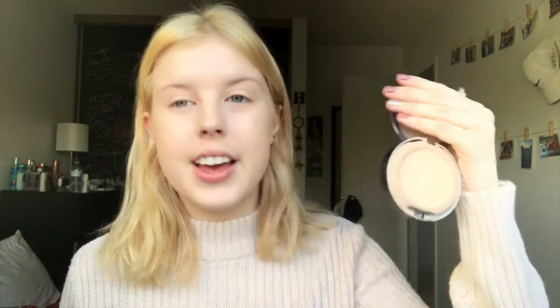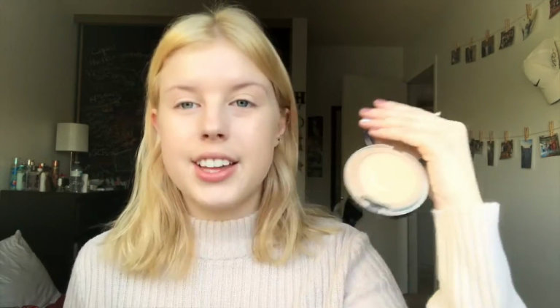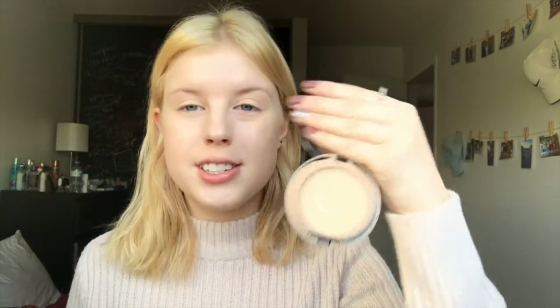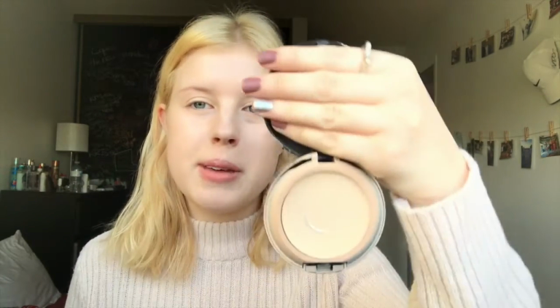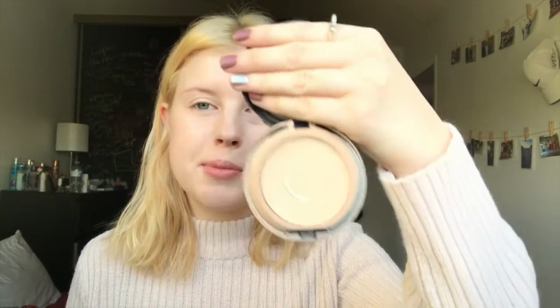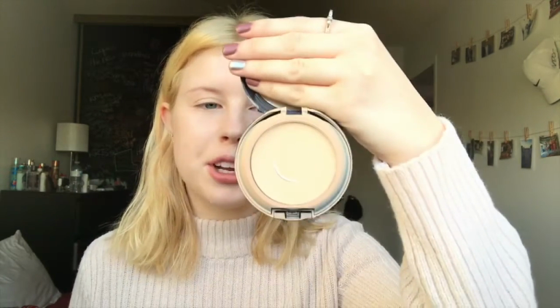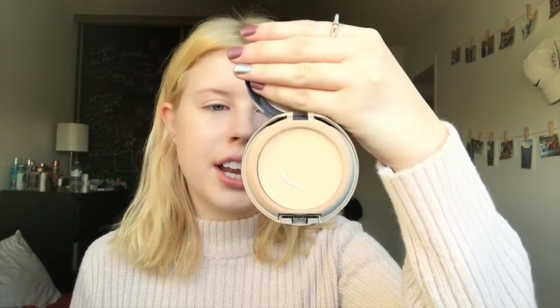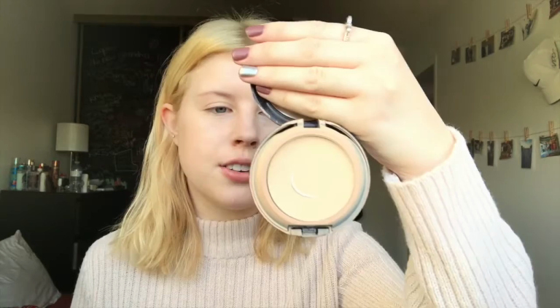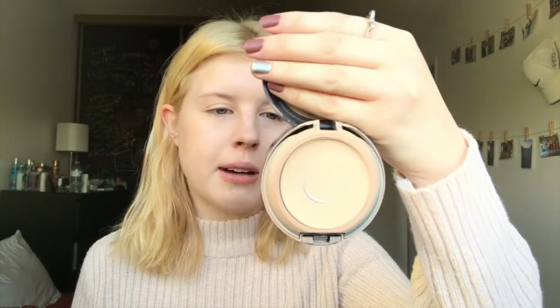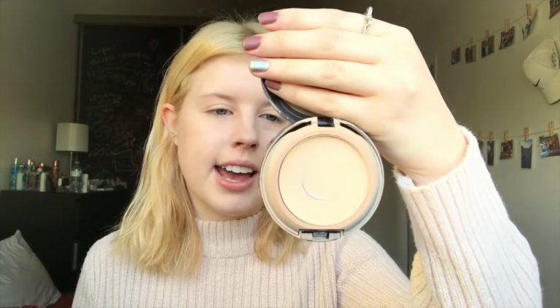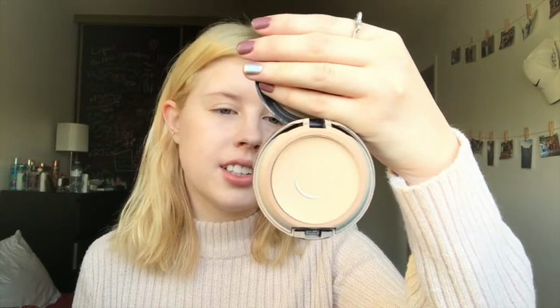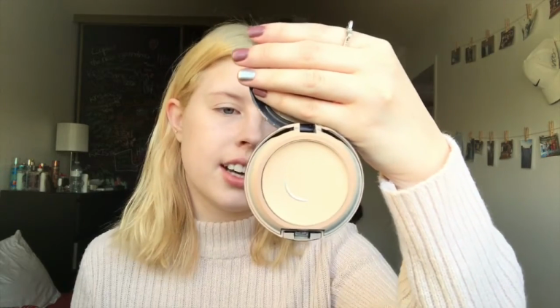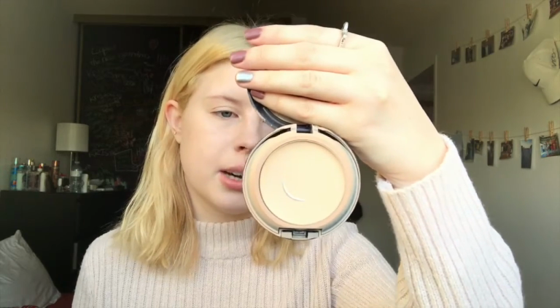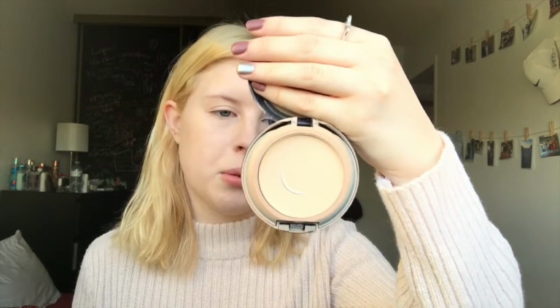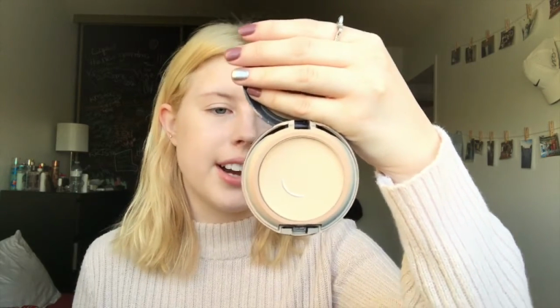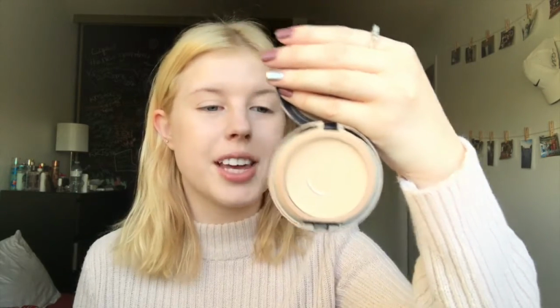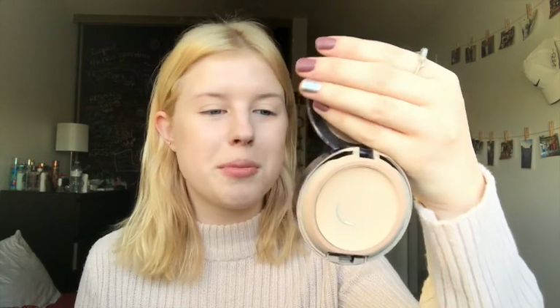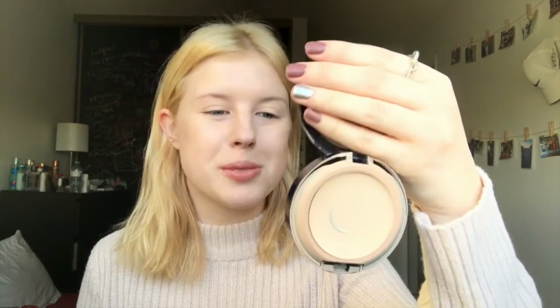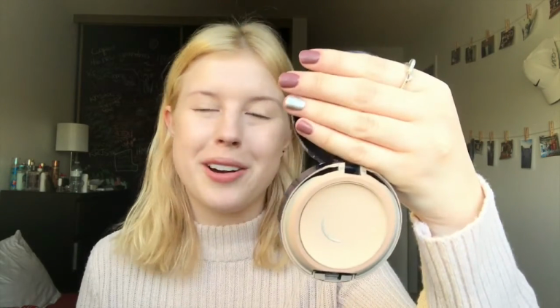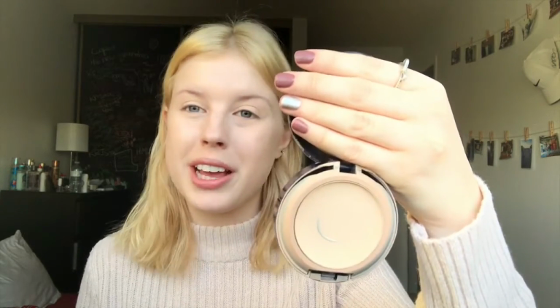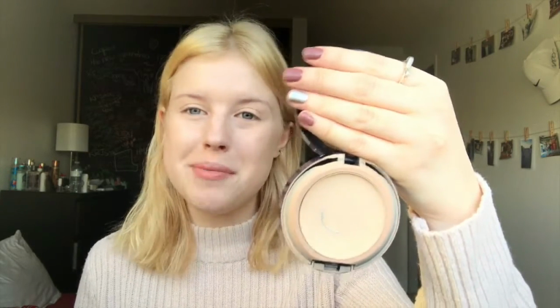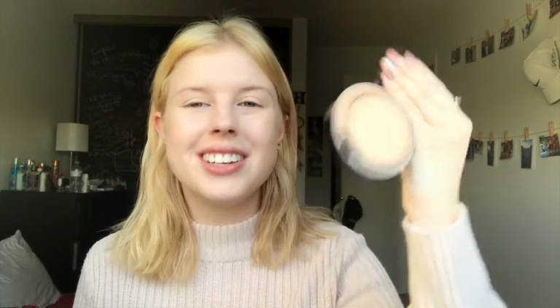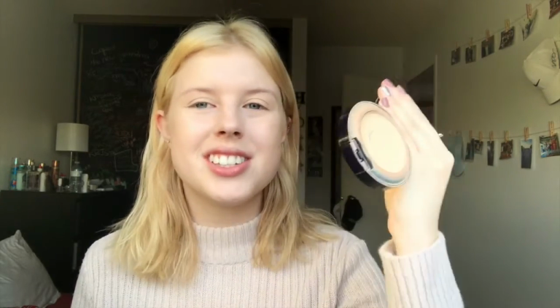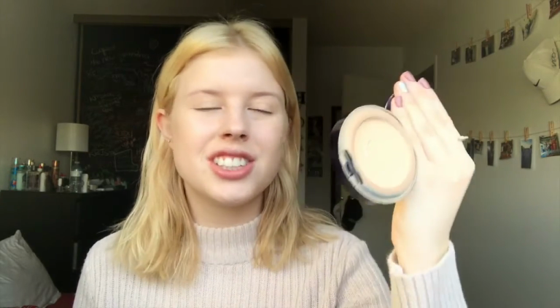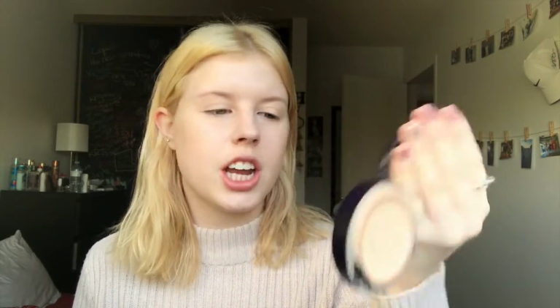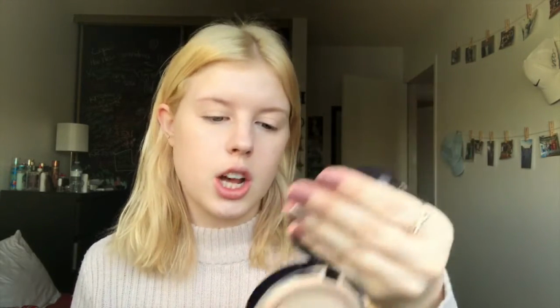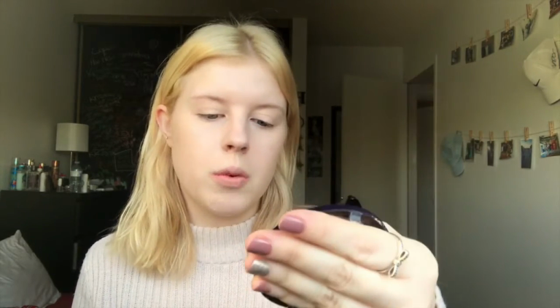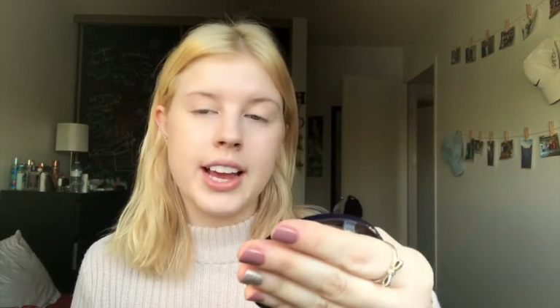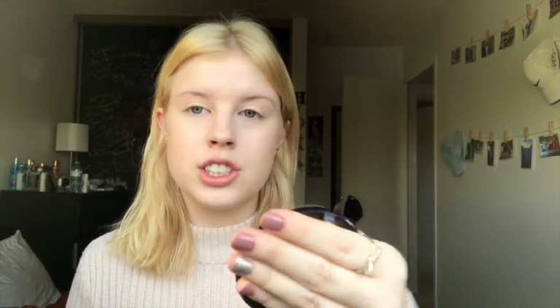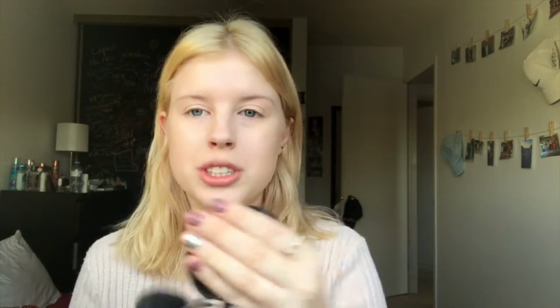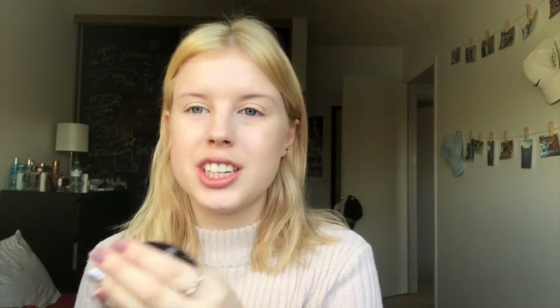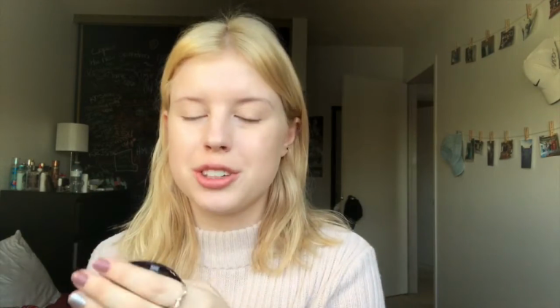To set my makeup I'm going to go ahead and use my Estee Lauder Double Wear Stay in Place Powder makeup. This is in the shade 1N2, which is E-Group.